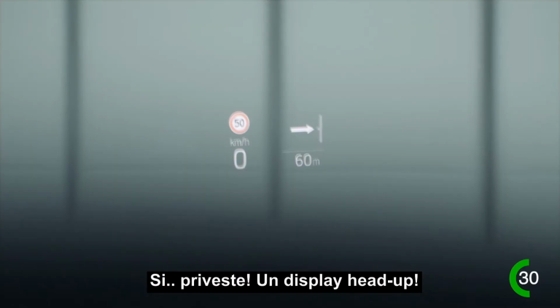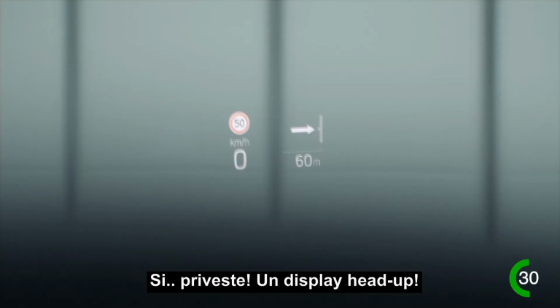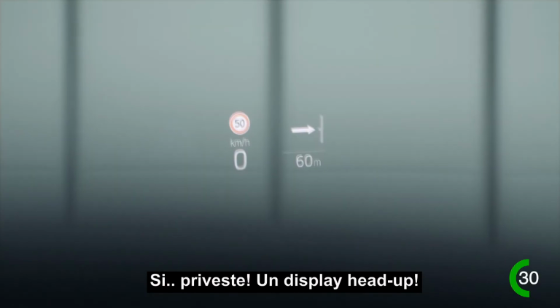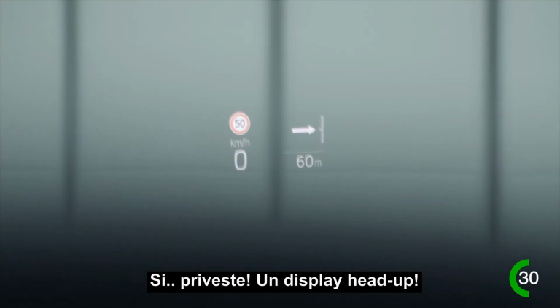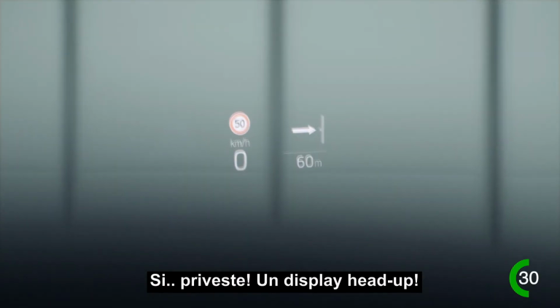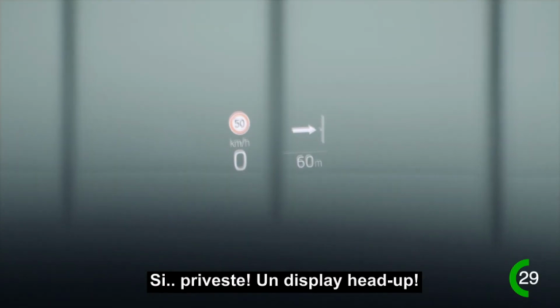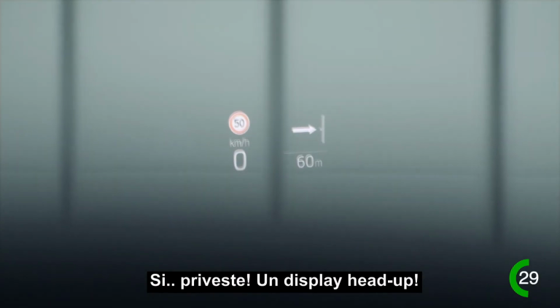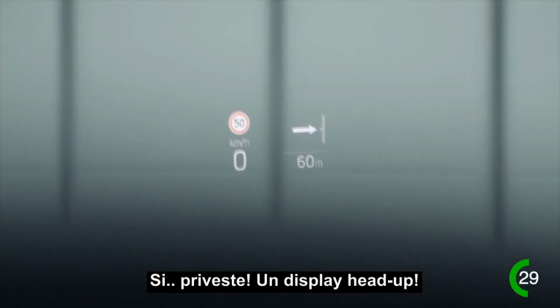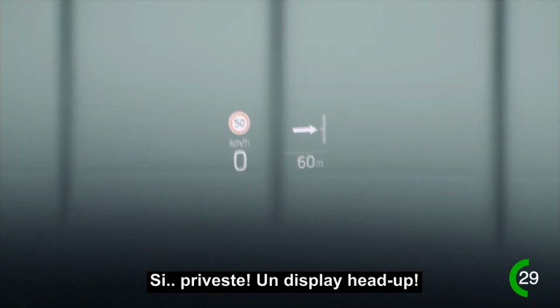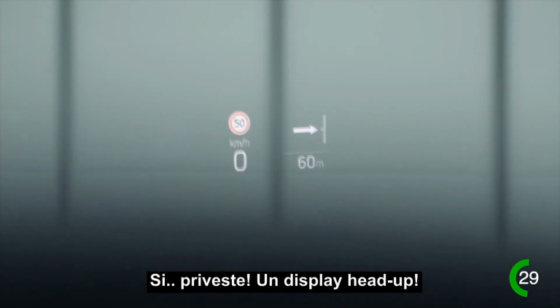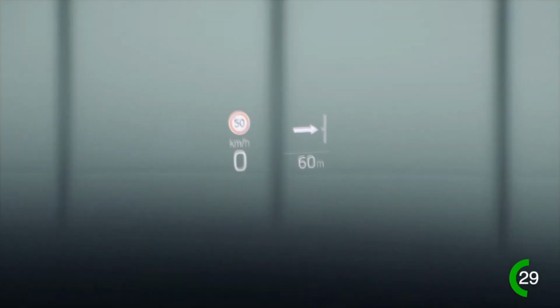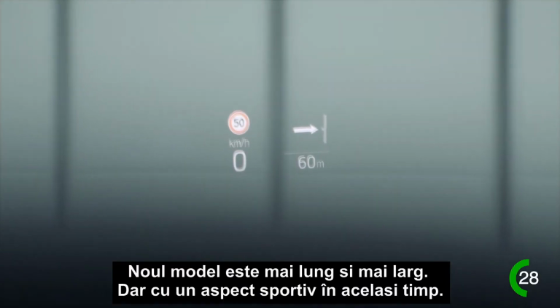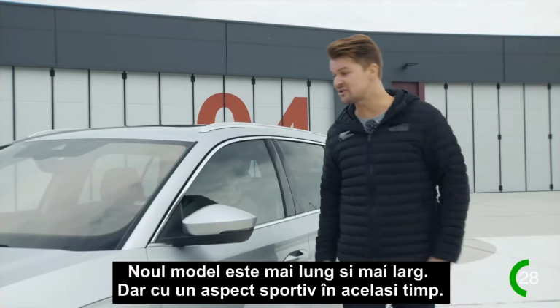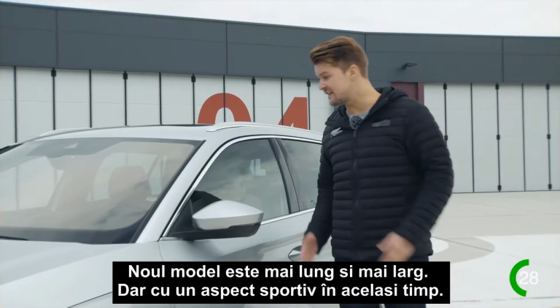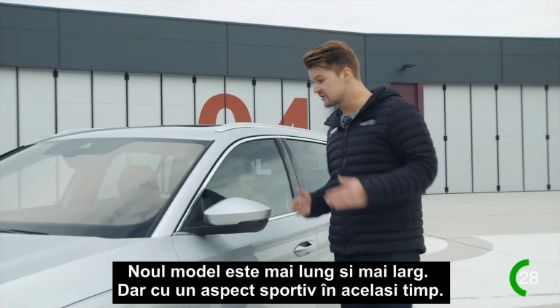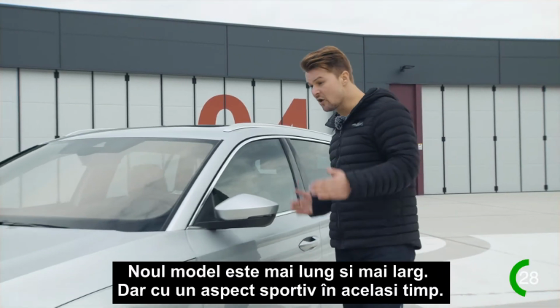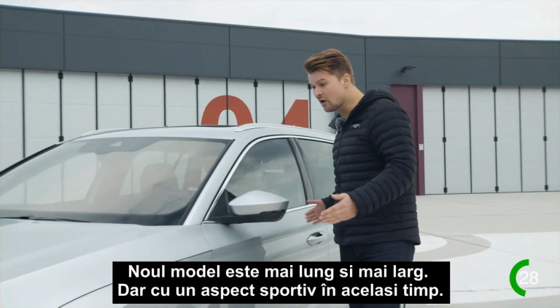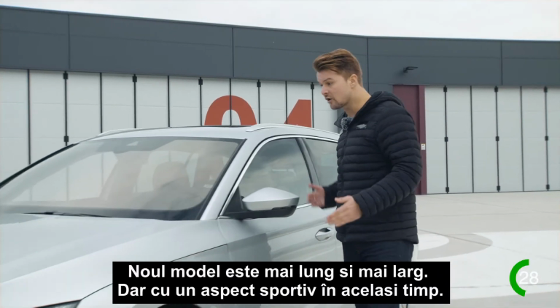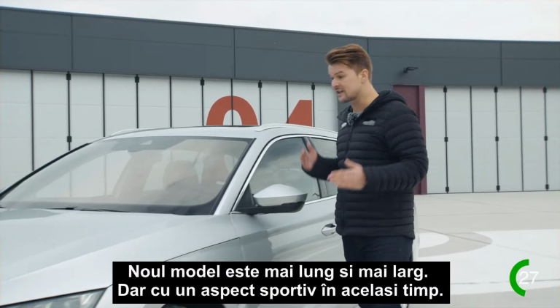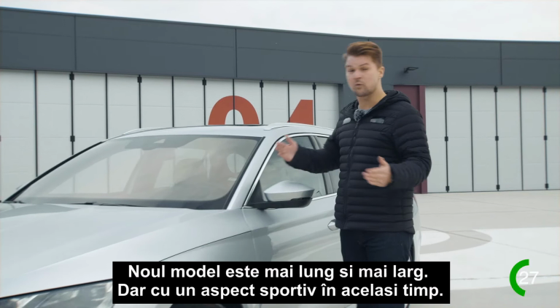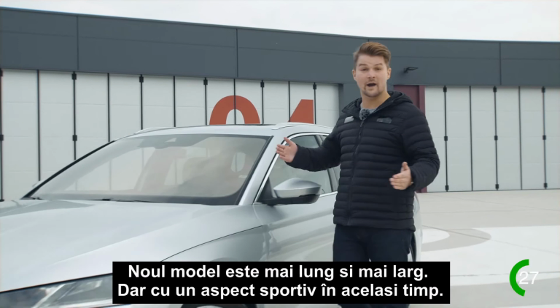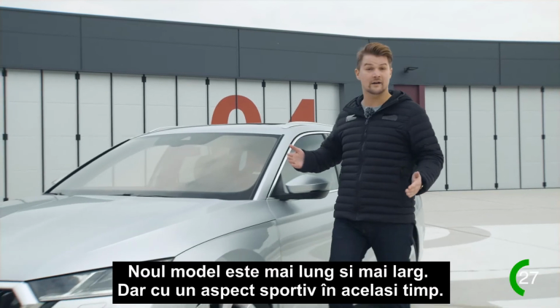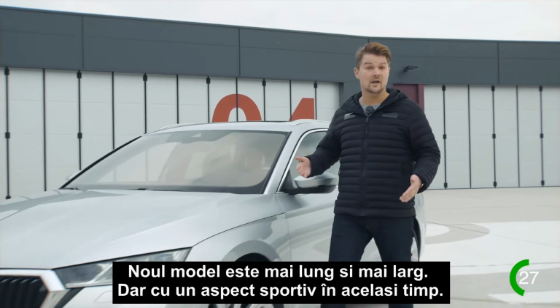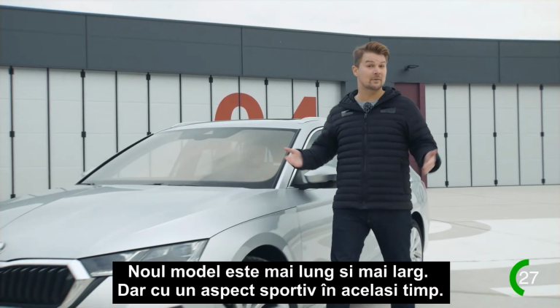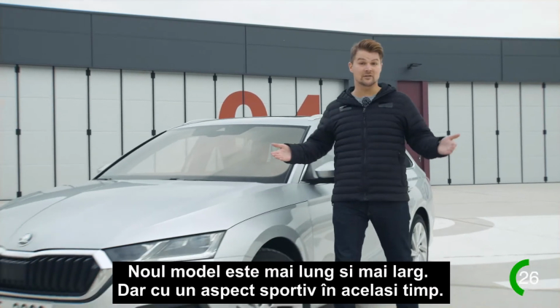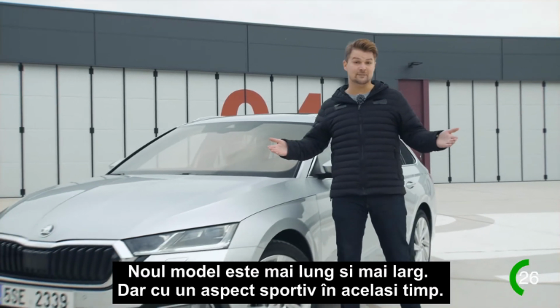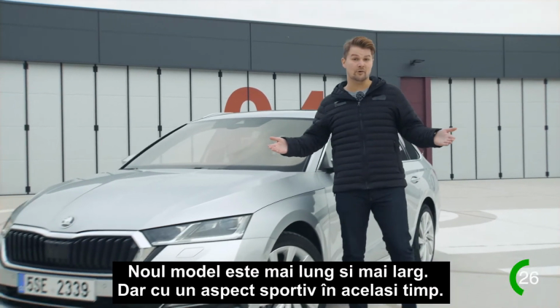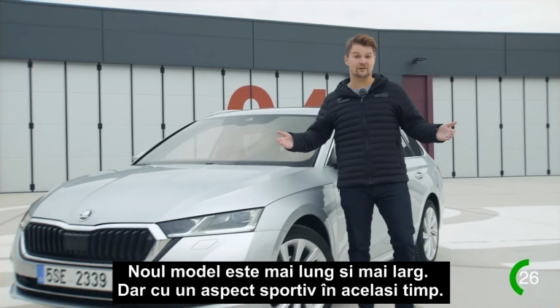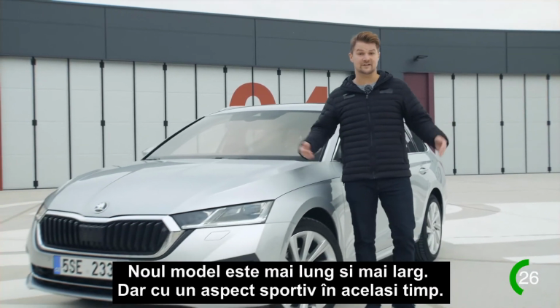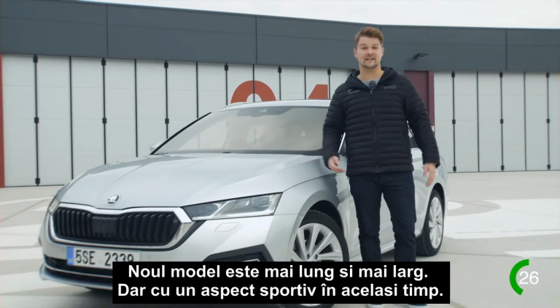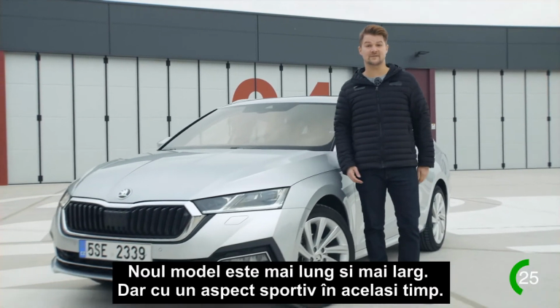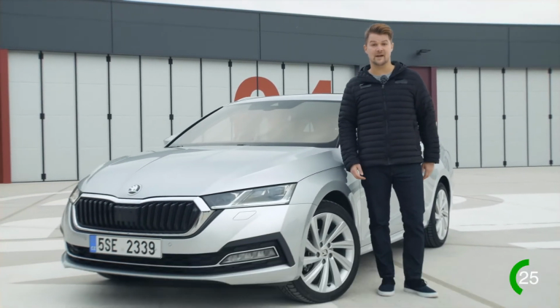The all-new interior with the new infotainment is fresh and elegant. And look, a head-up display. The new generation is longer and it's wider.